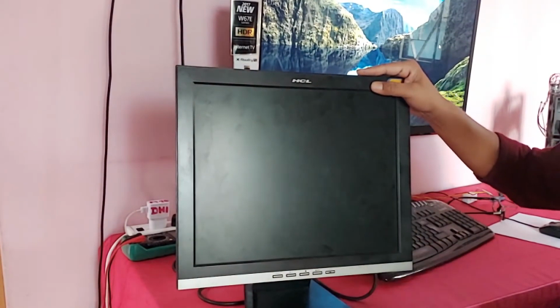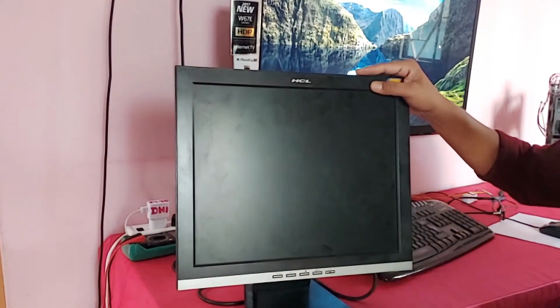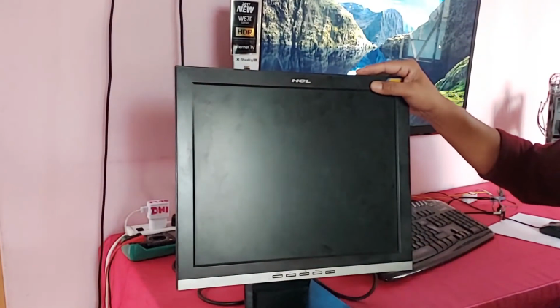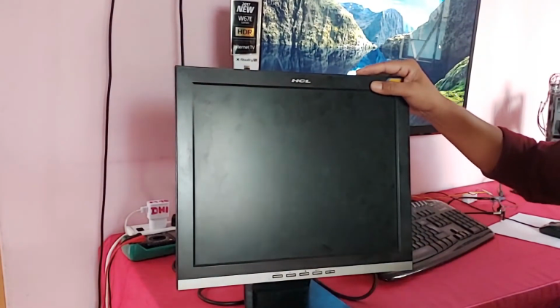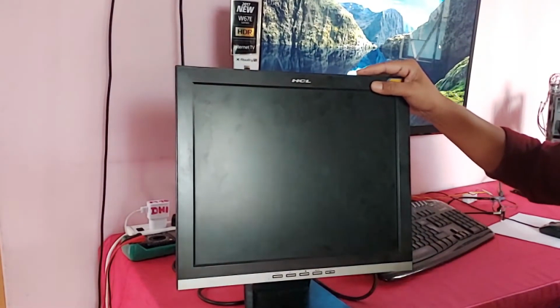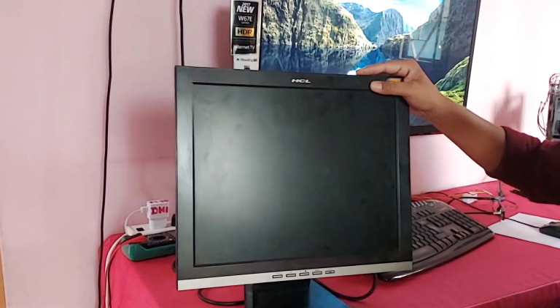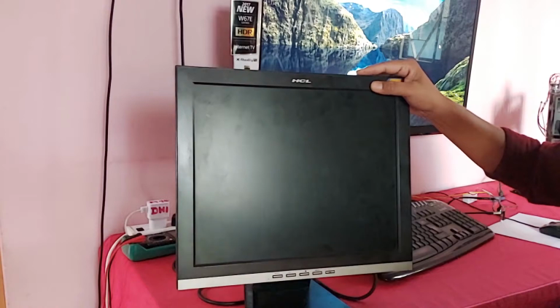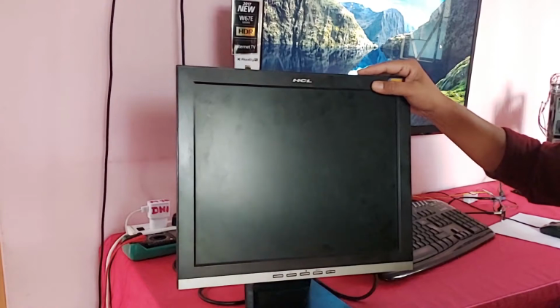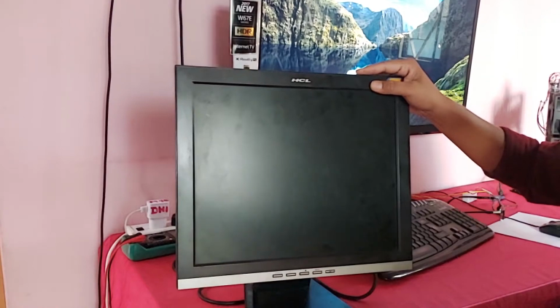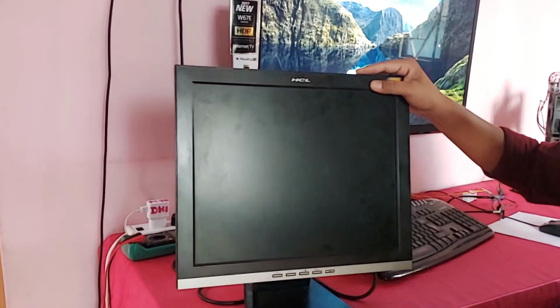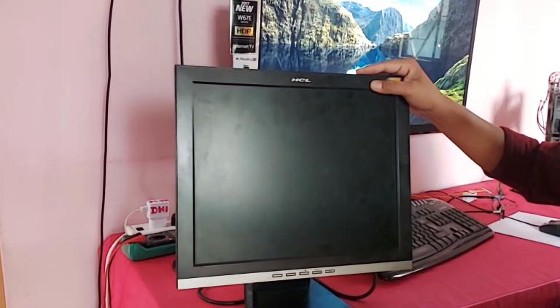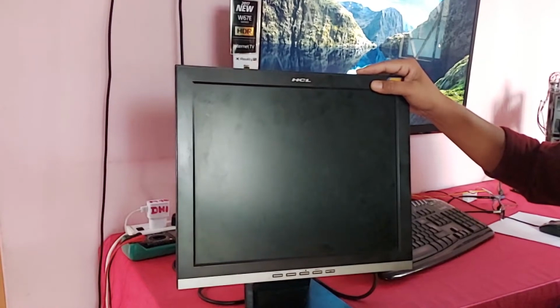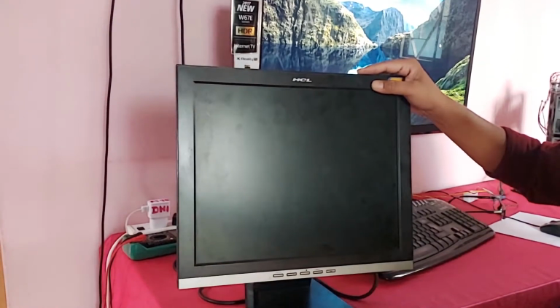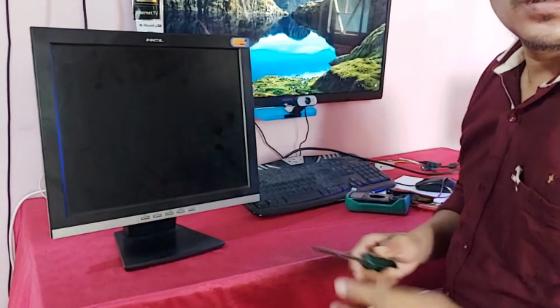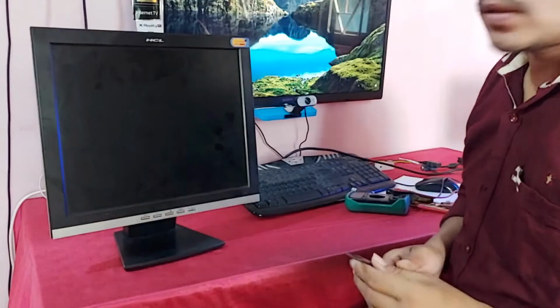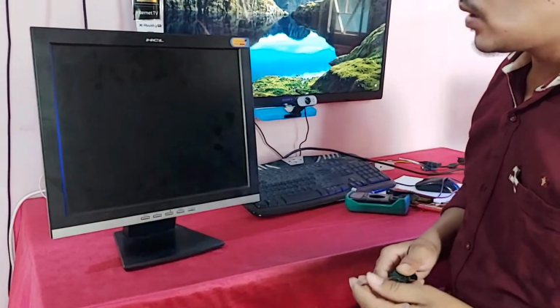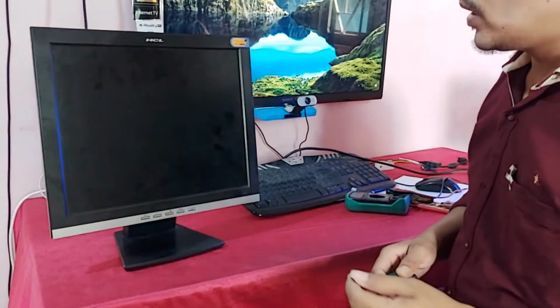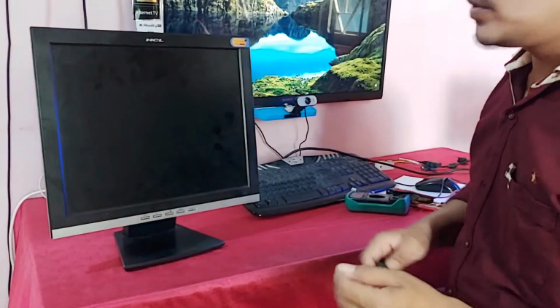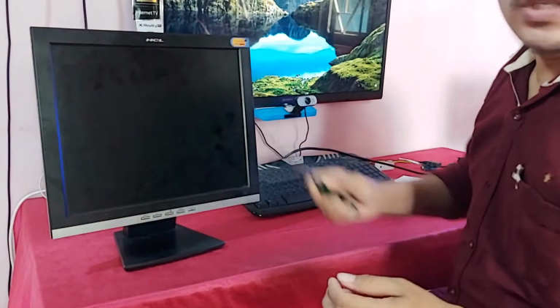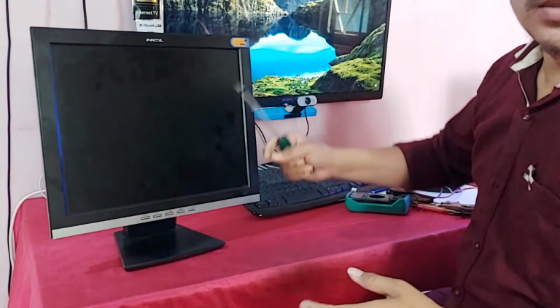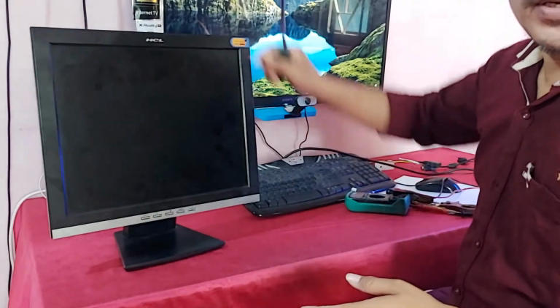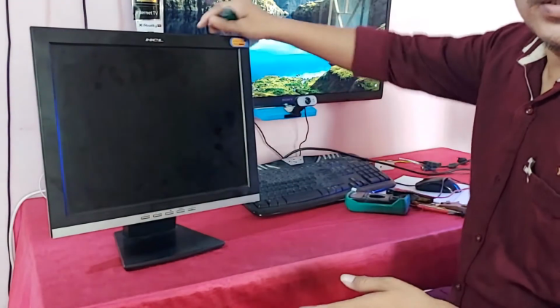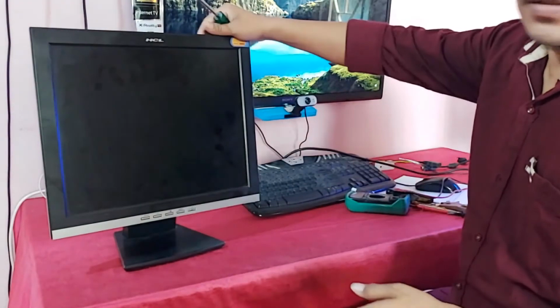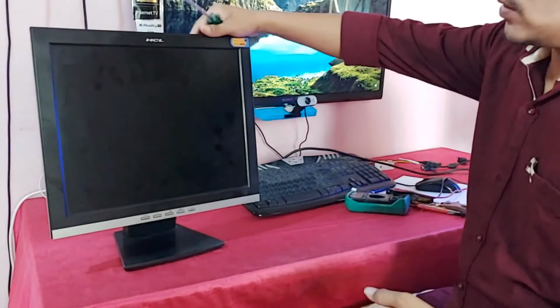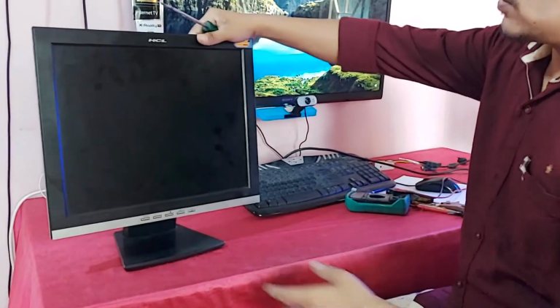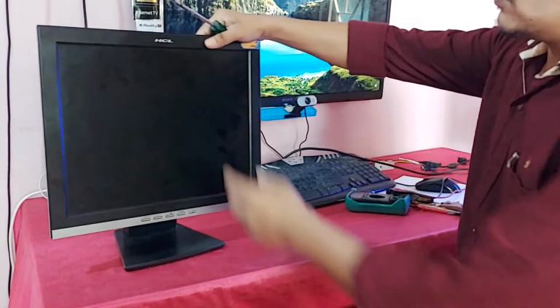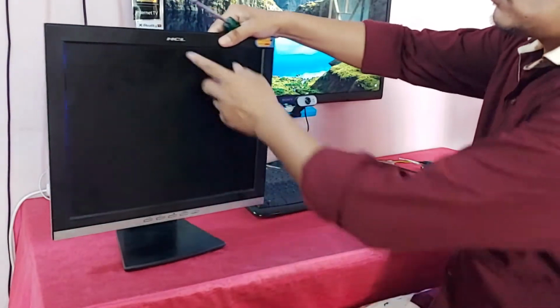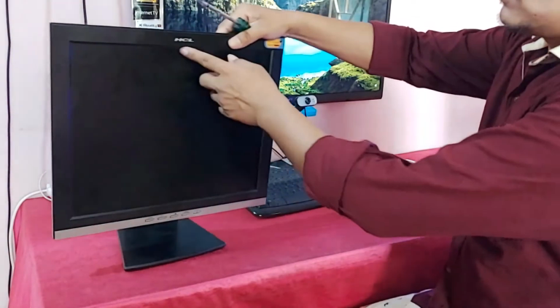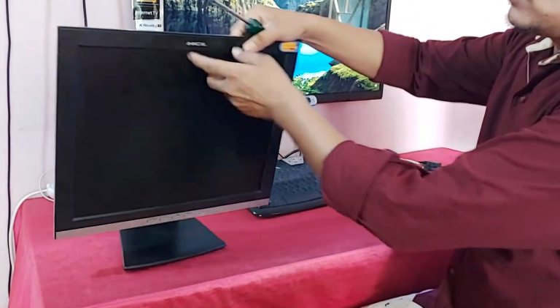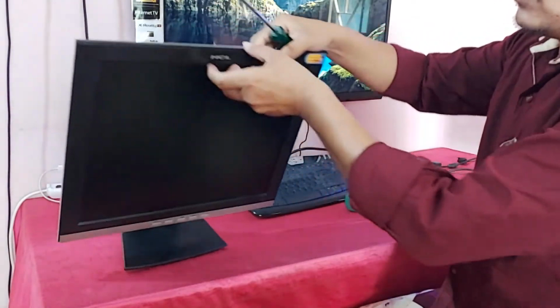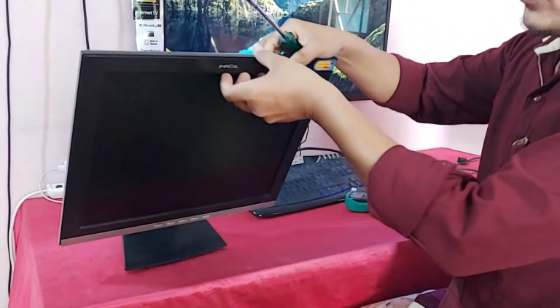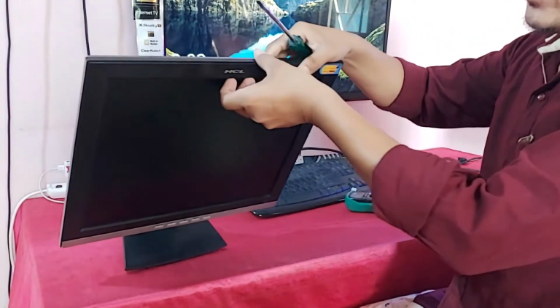So let's watch the full video. Now I am disassembling the monitor.